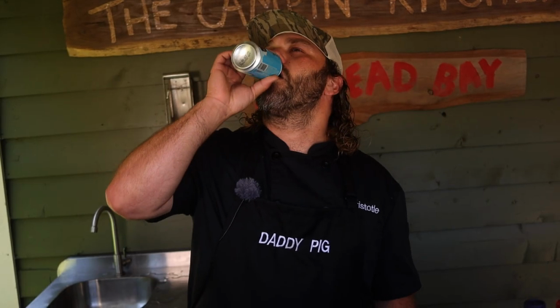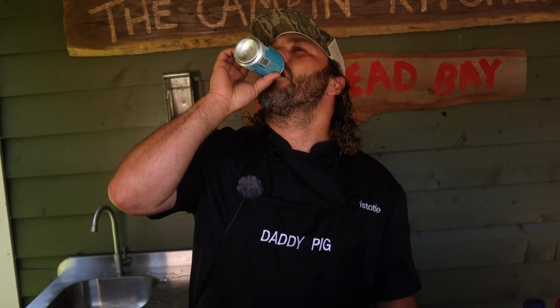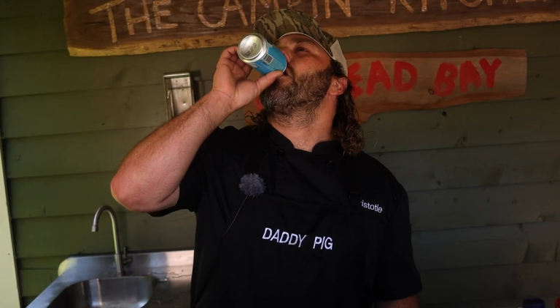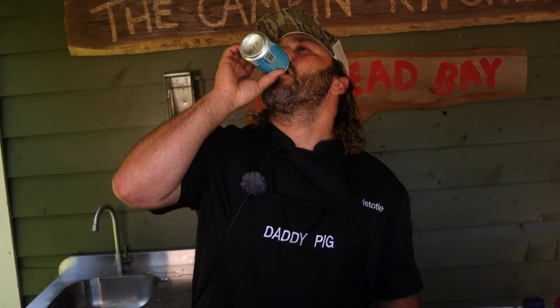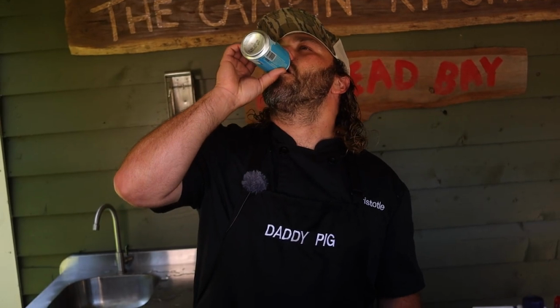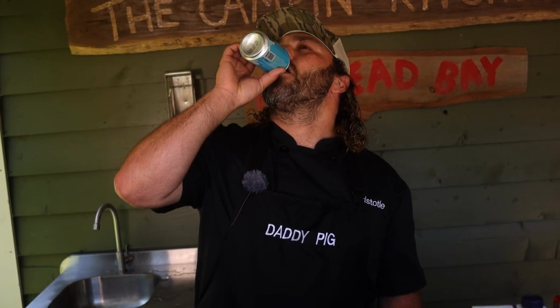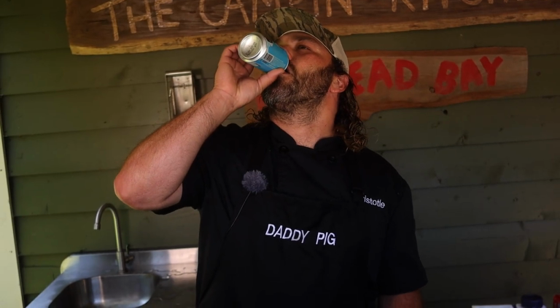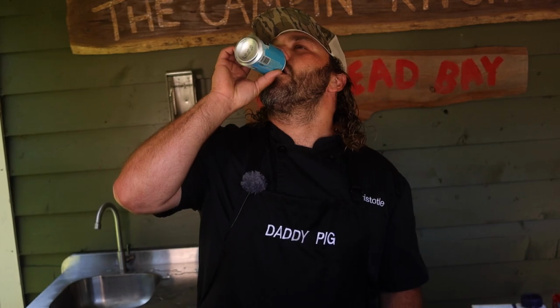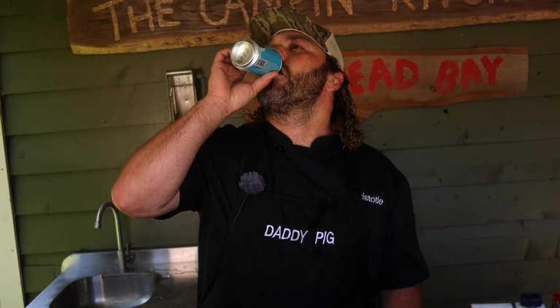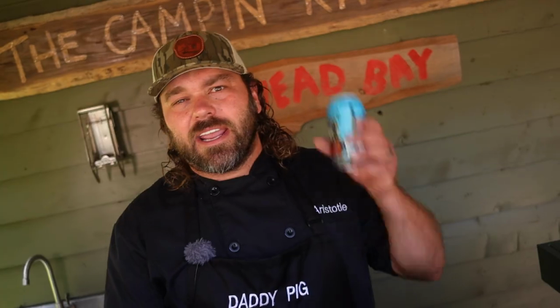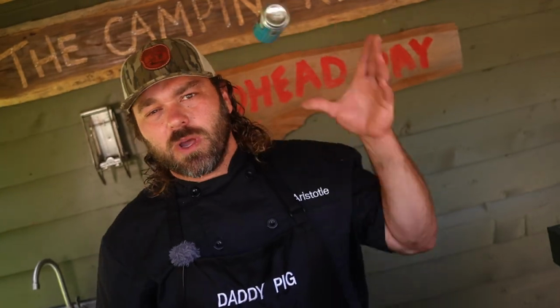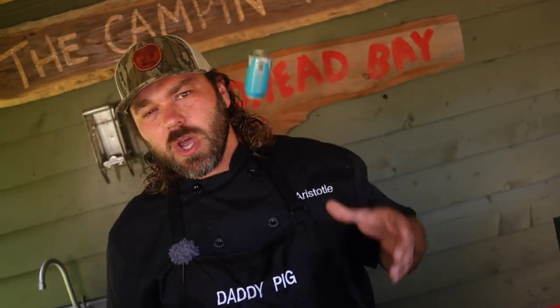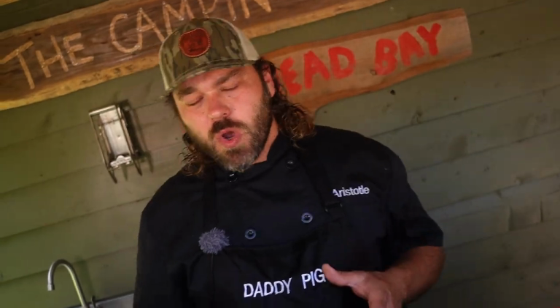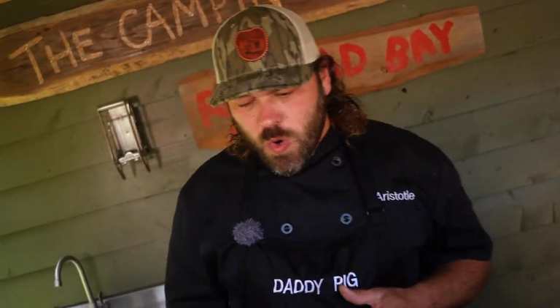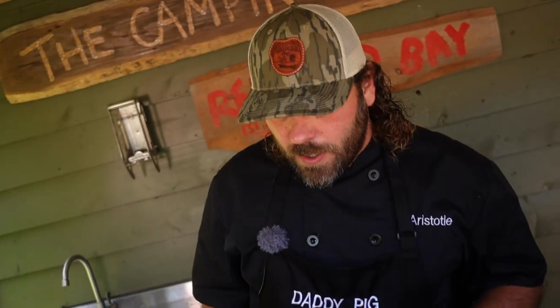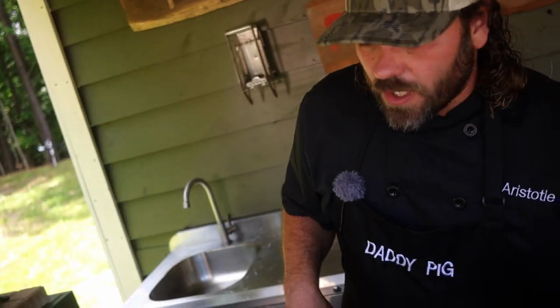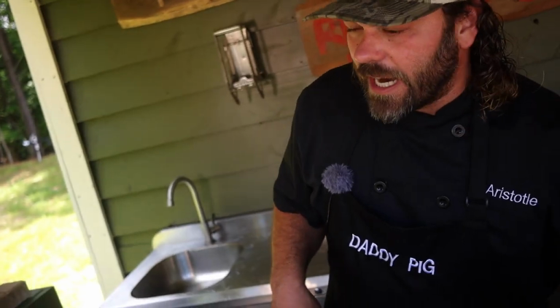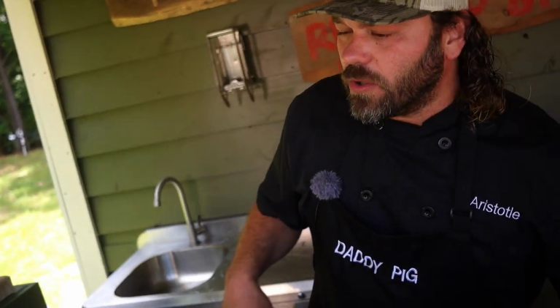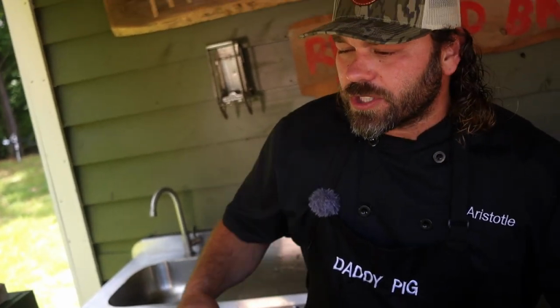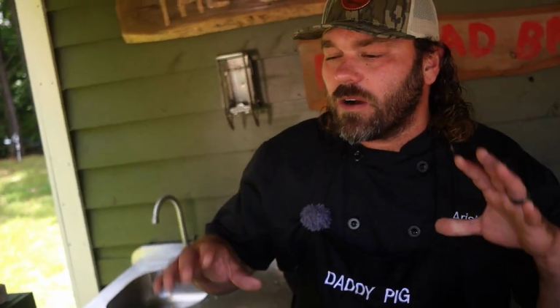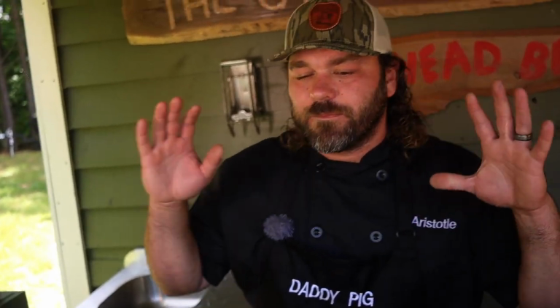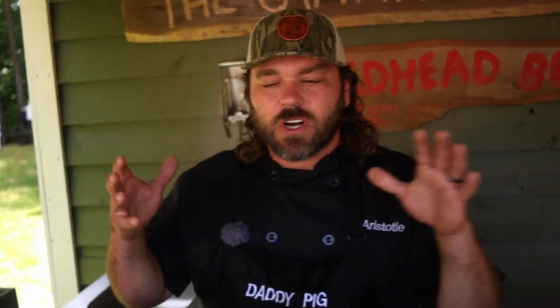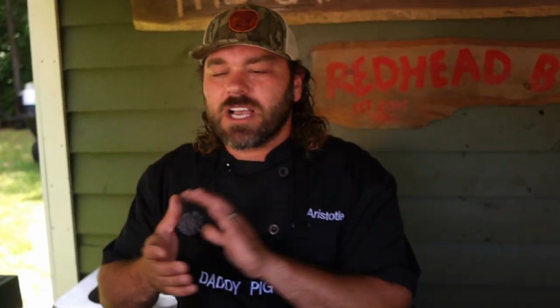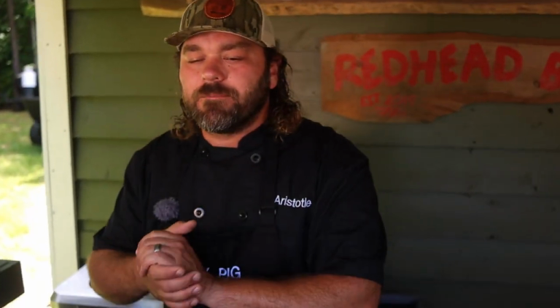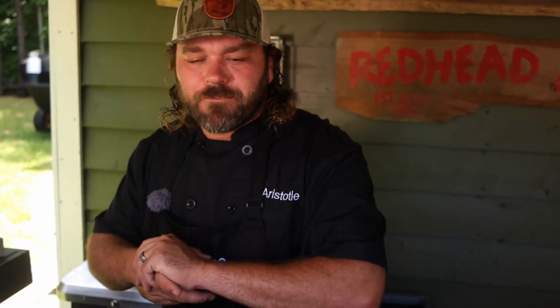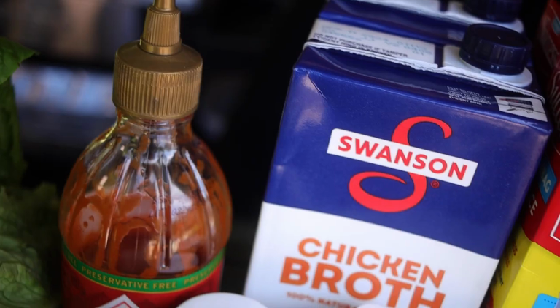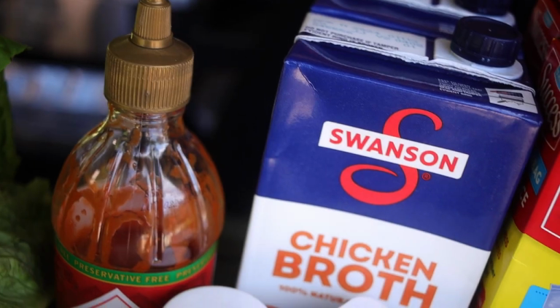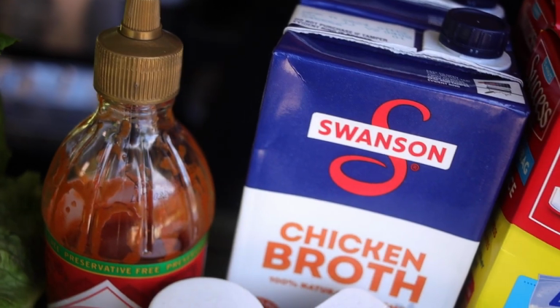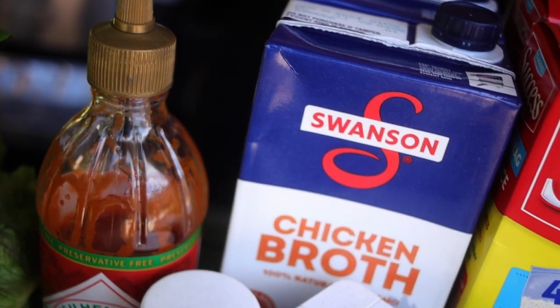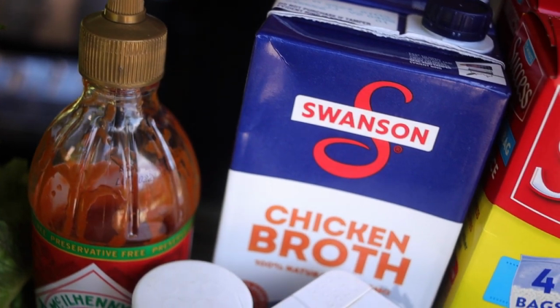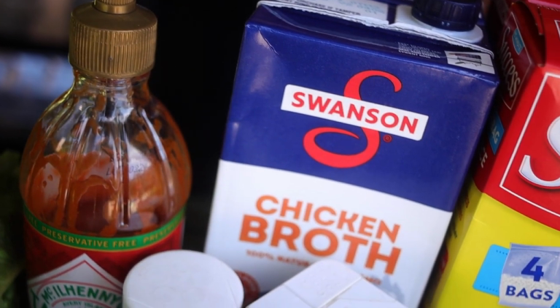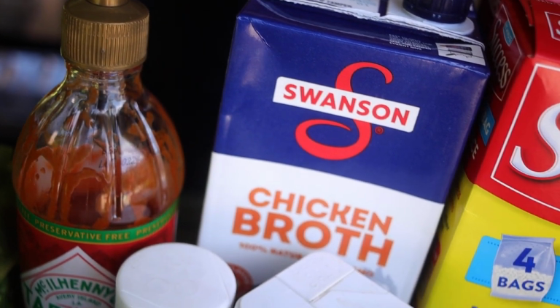While we wait, we hydrate! Alright, so first up we're gonna make a Baja sauce.